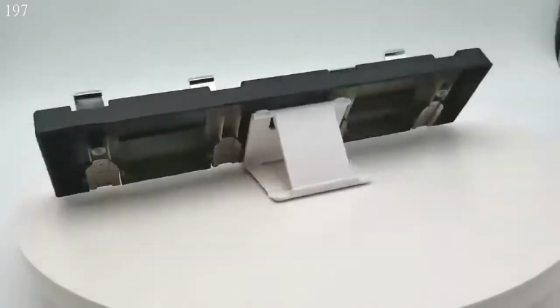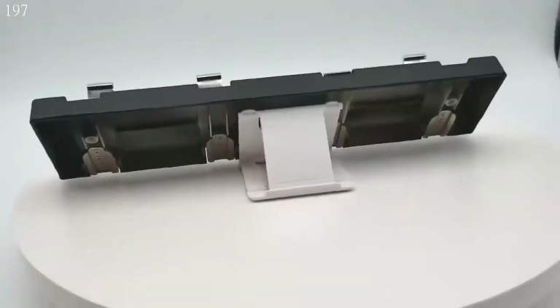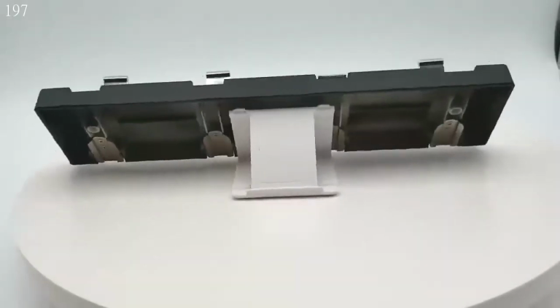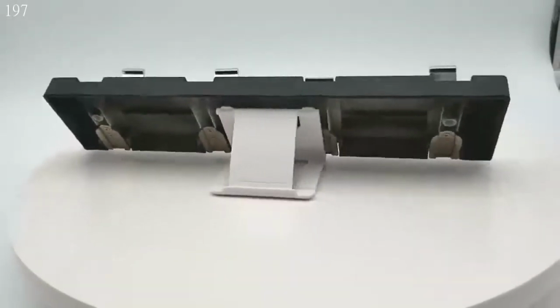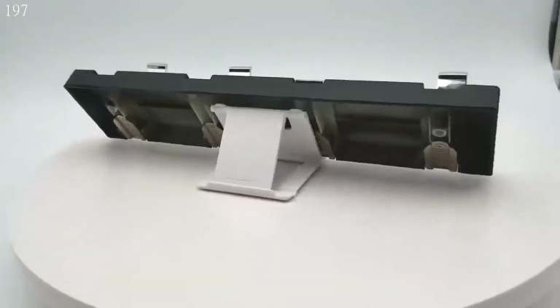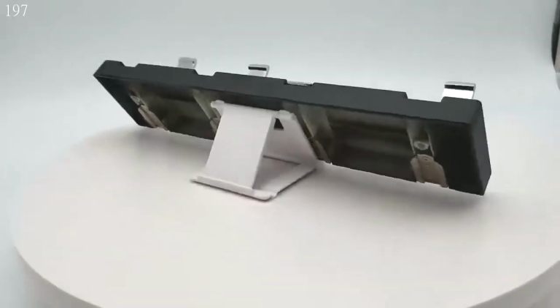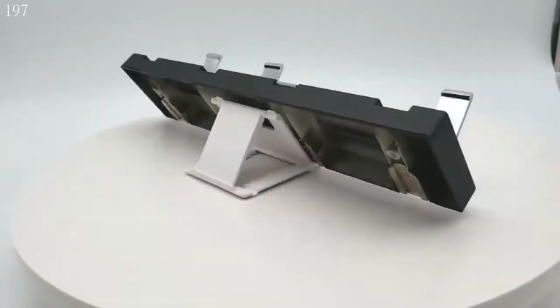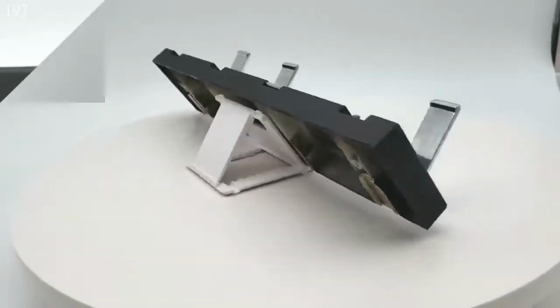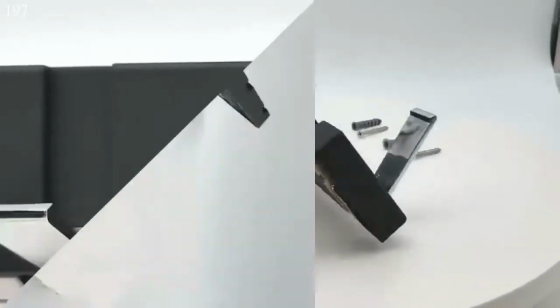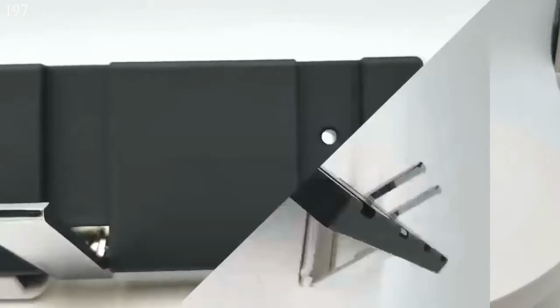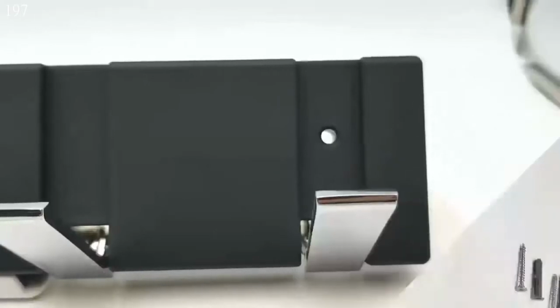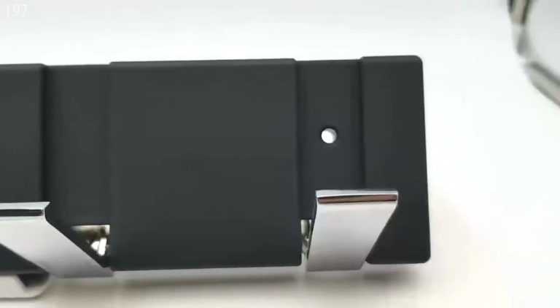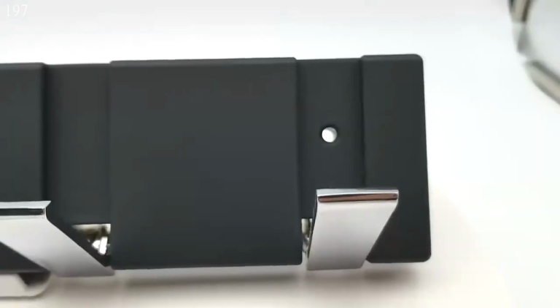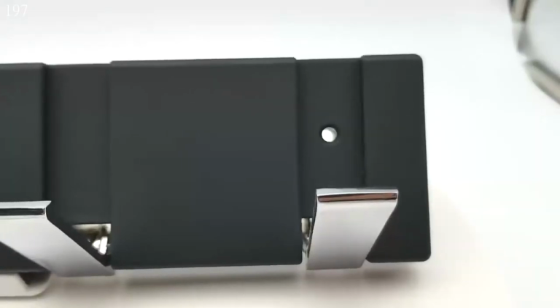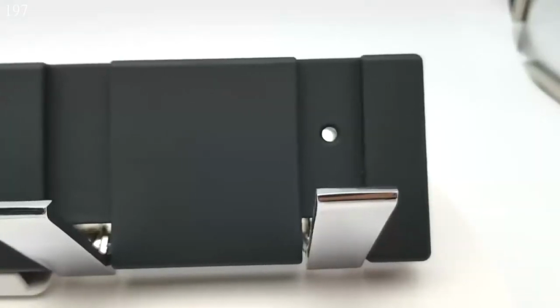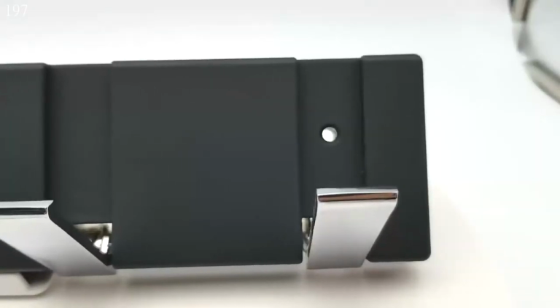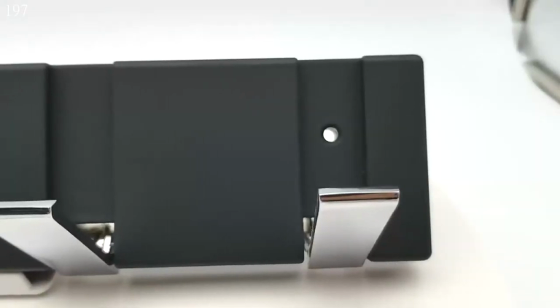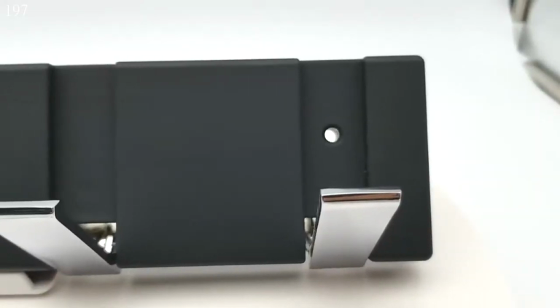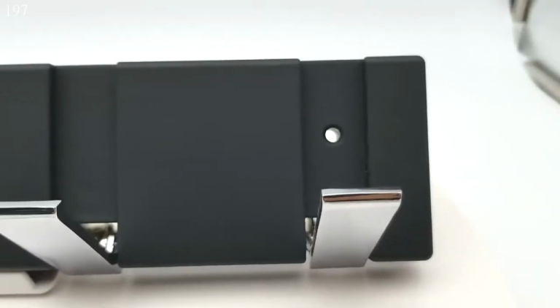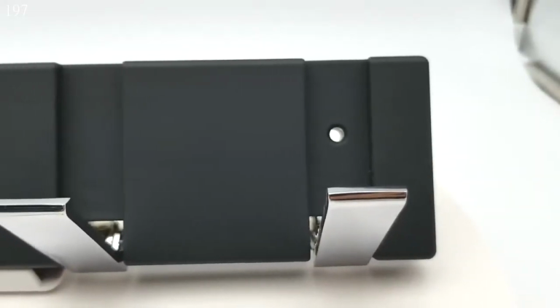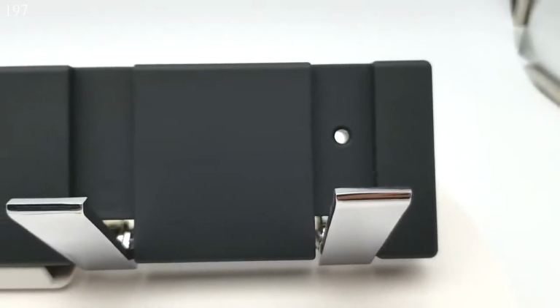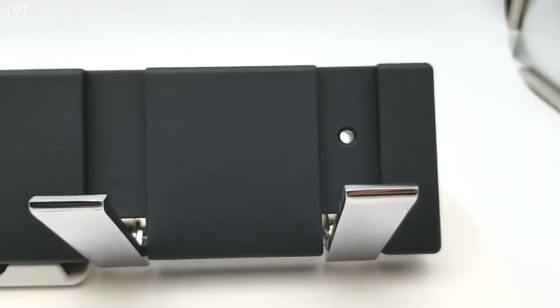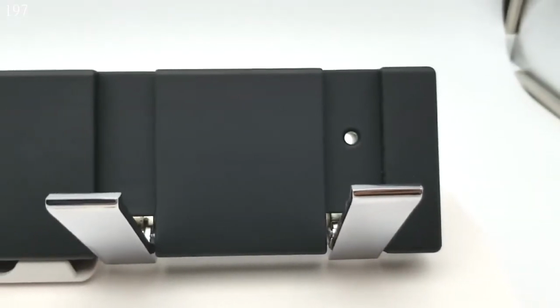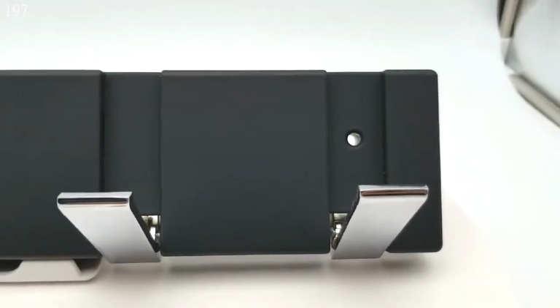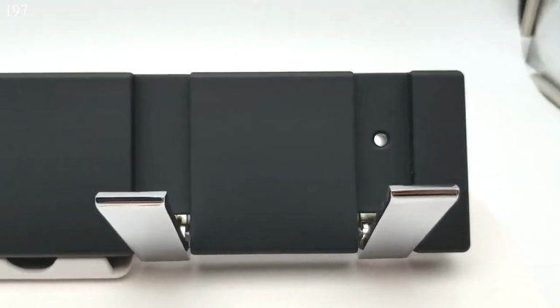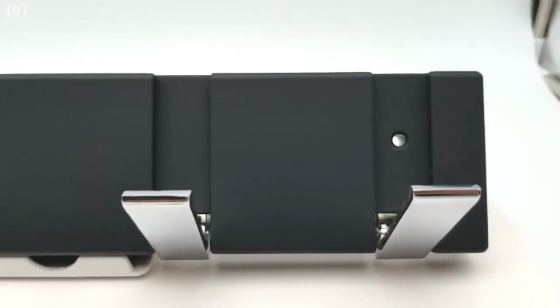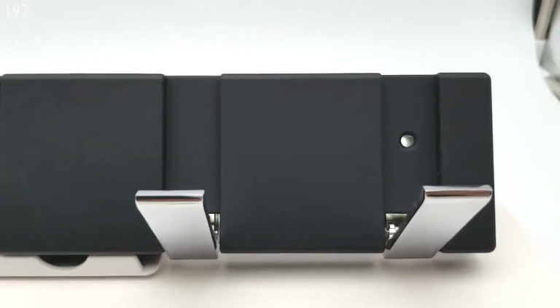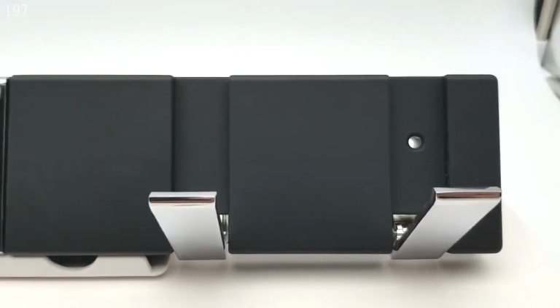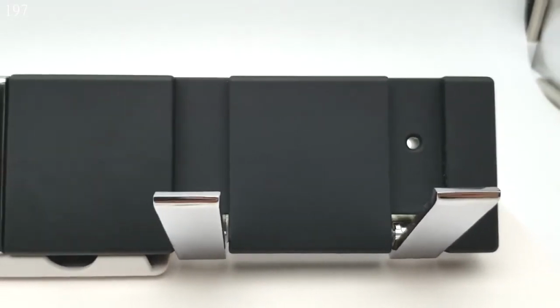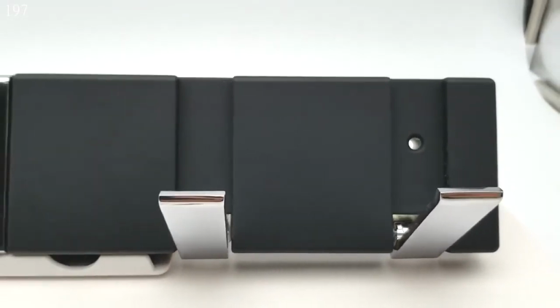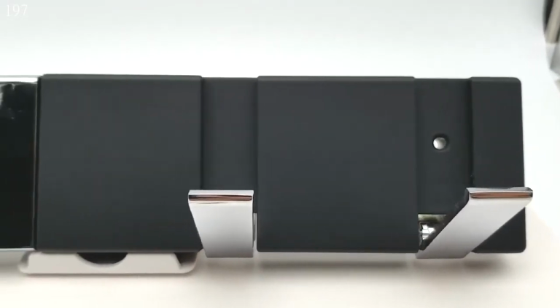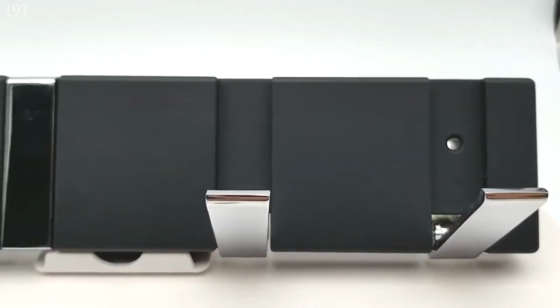It is 315mm long, 71mm wide and 20mm thick.